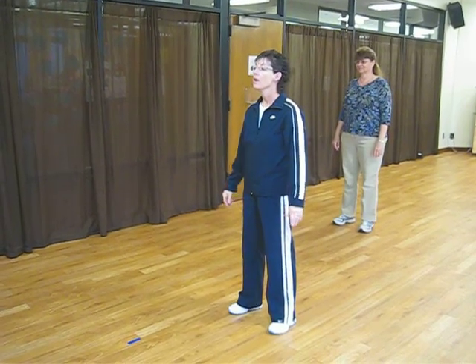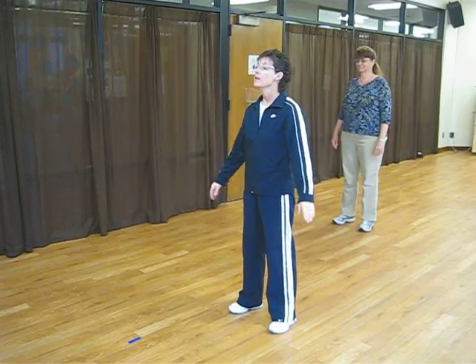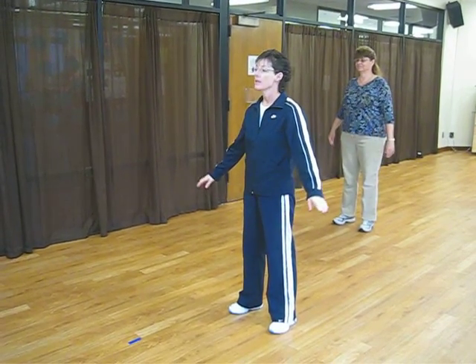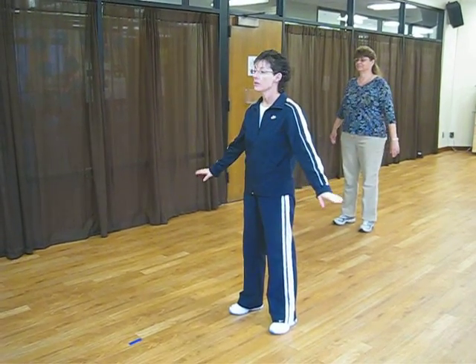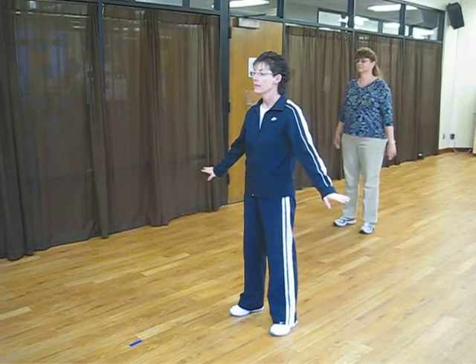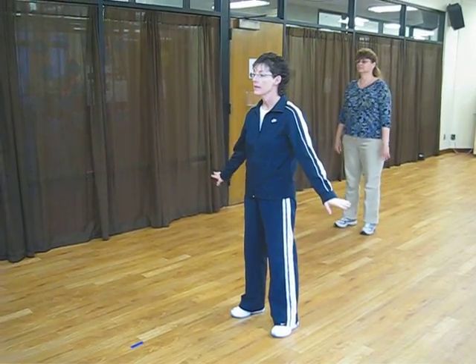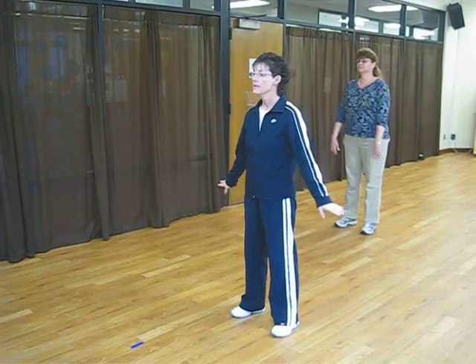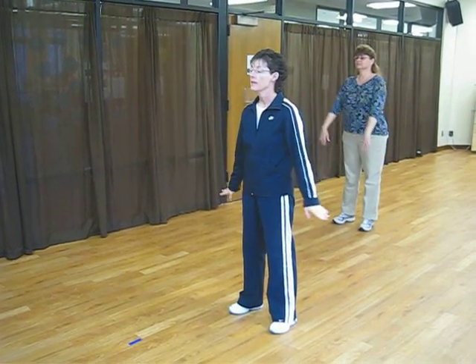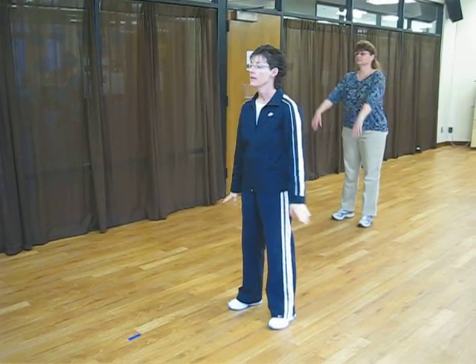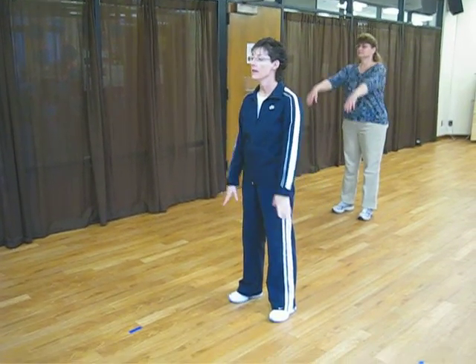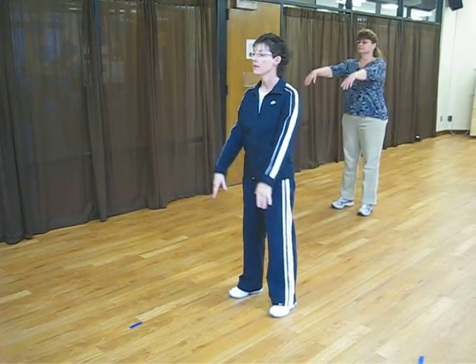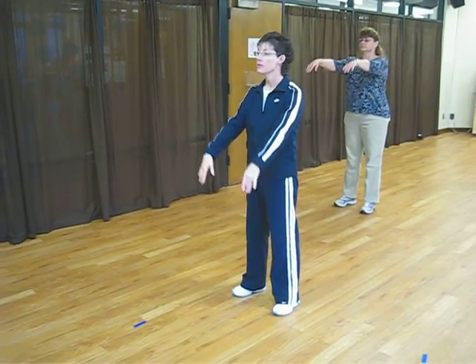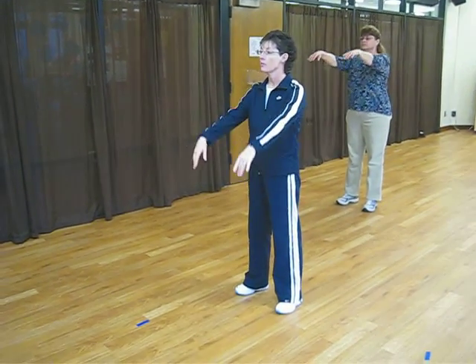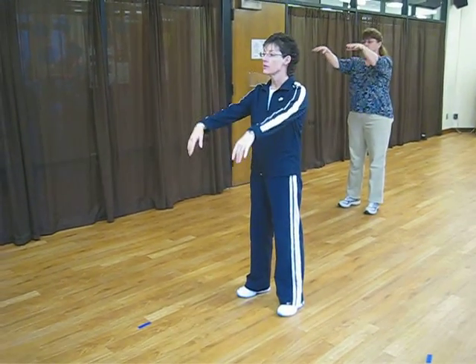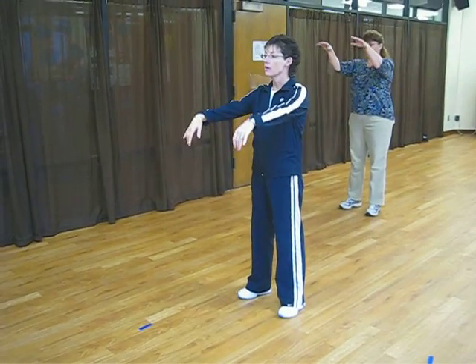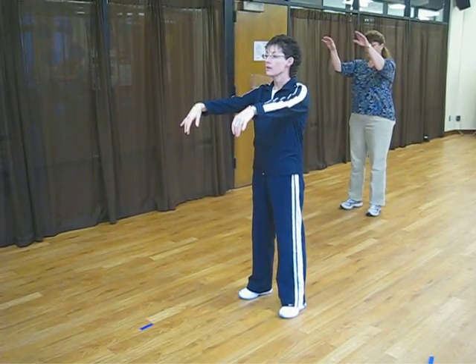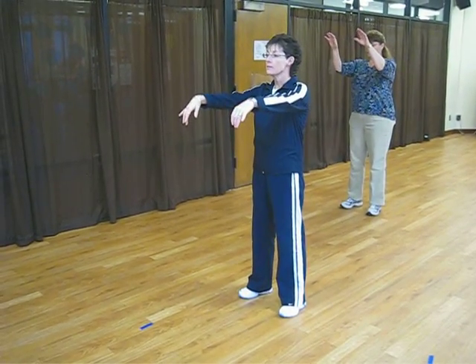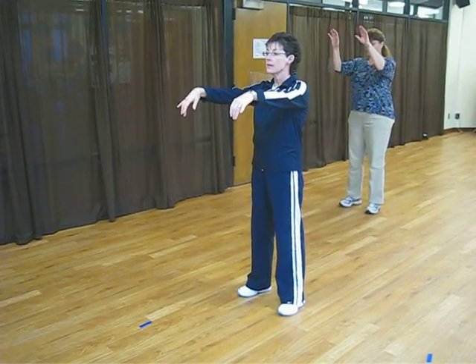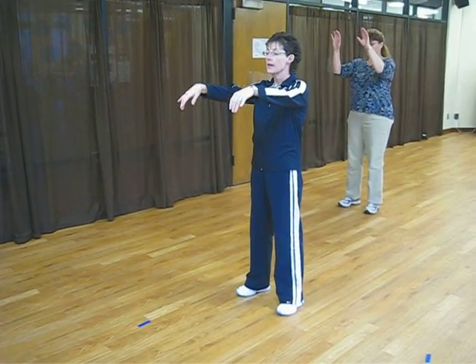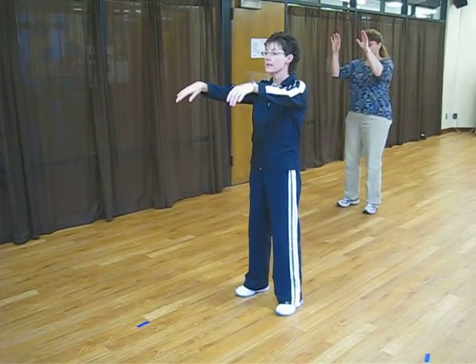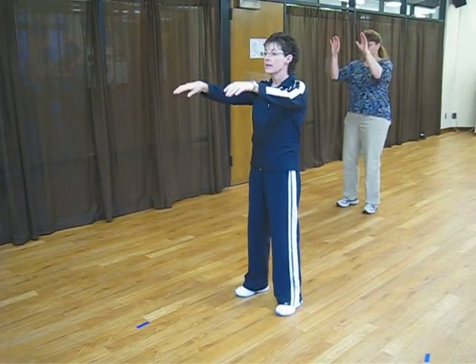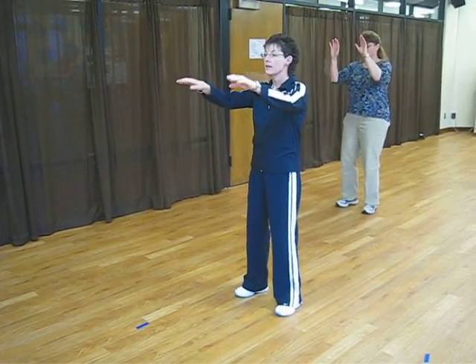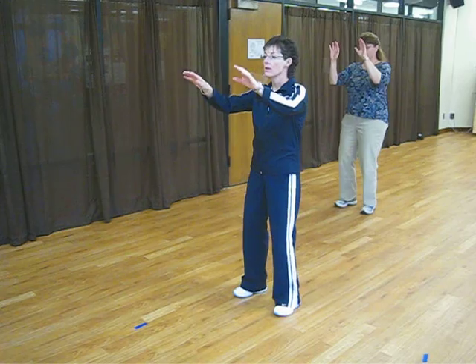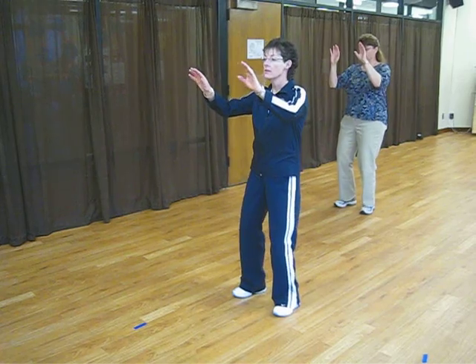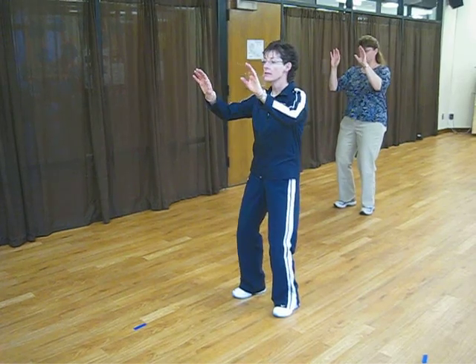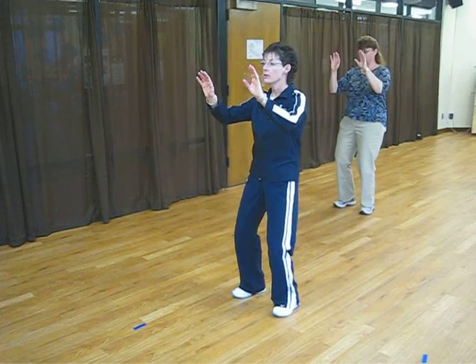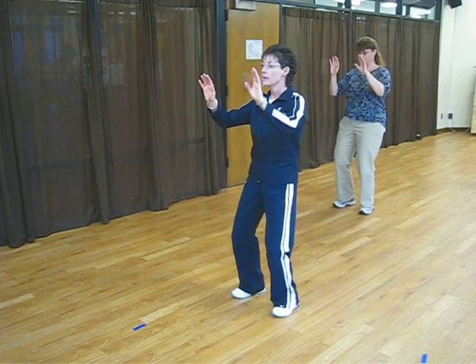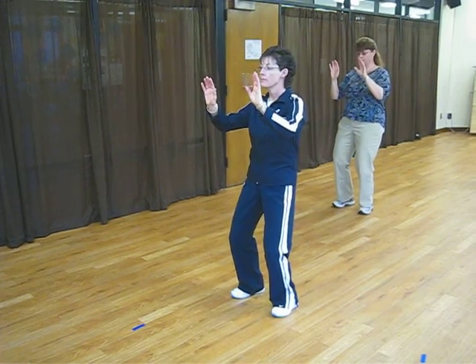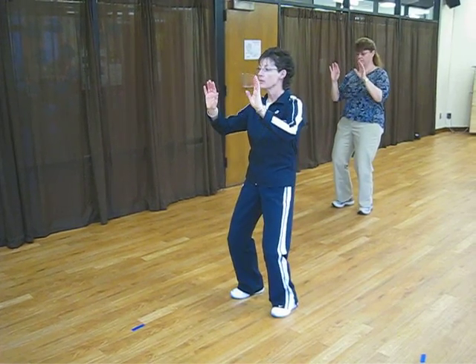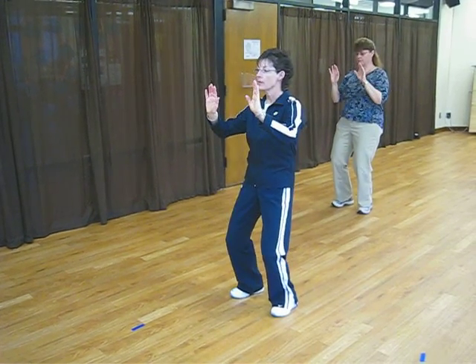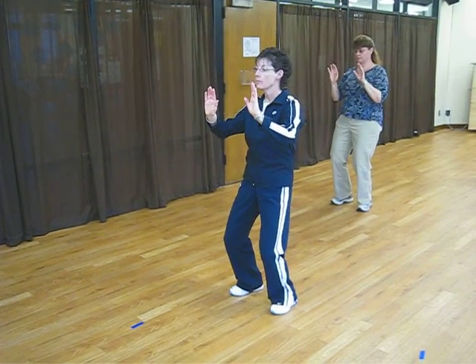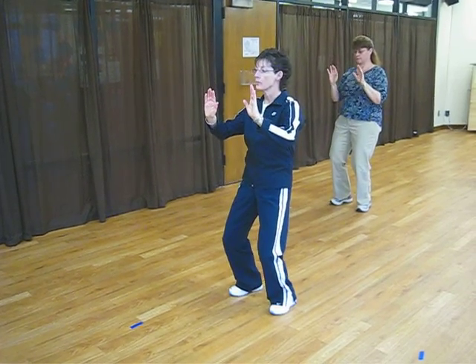Tai Chi begins. Inhale as you raise your arms. Exhale, sink your weight, bend your elbows.